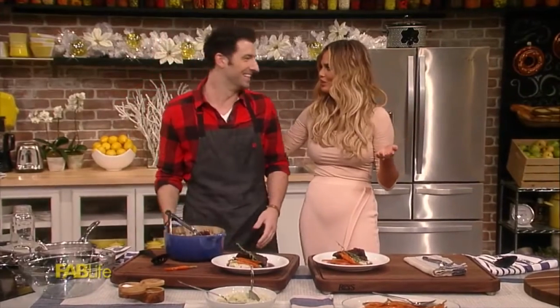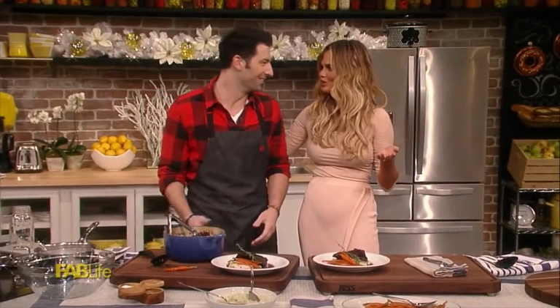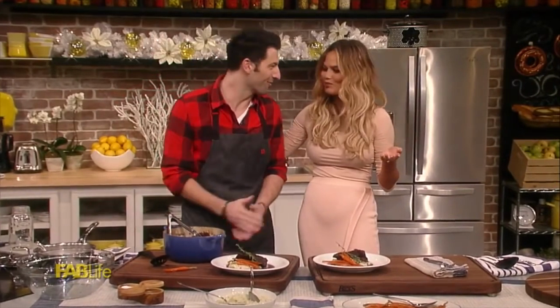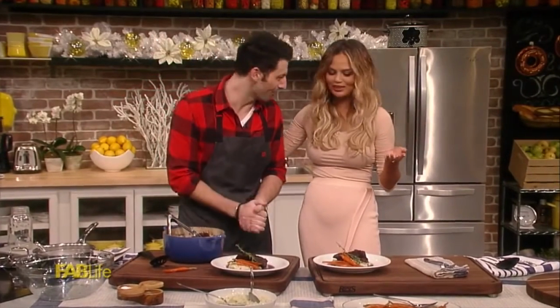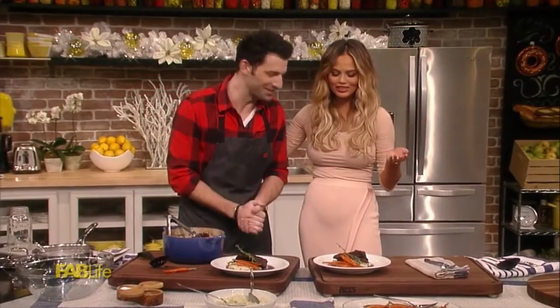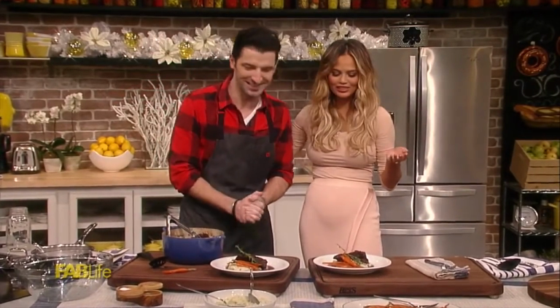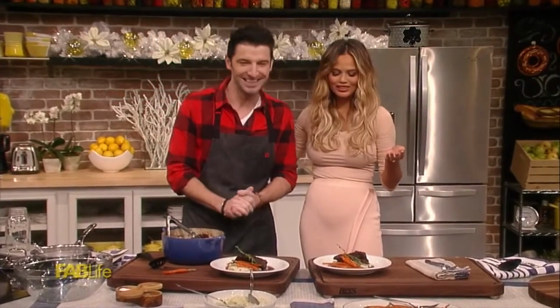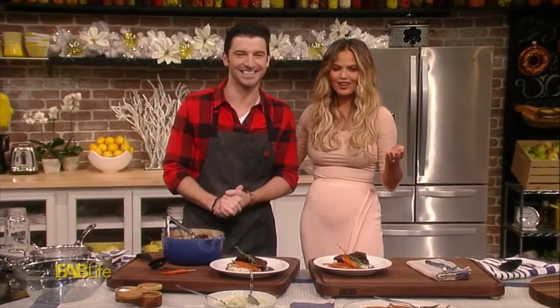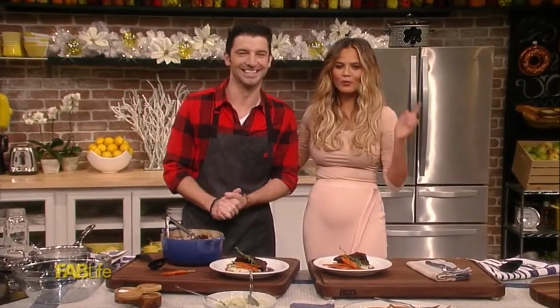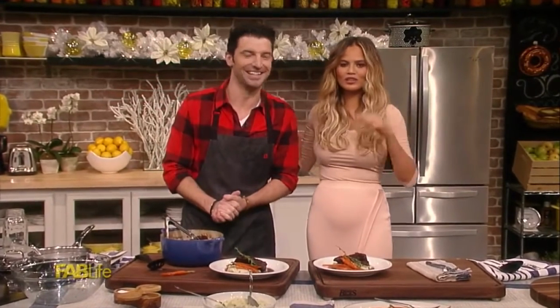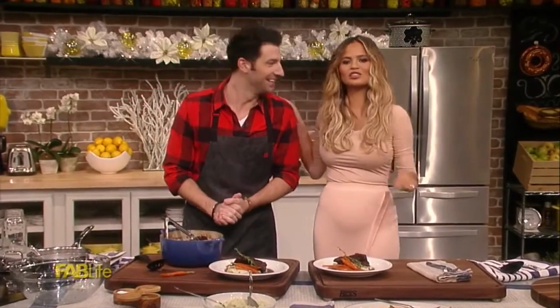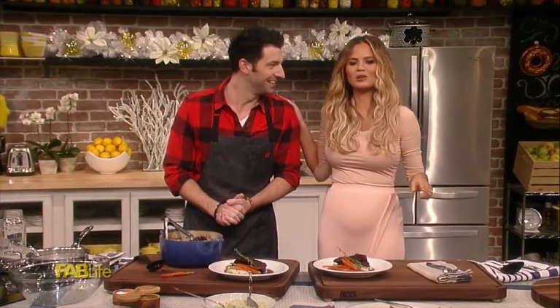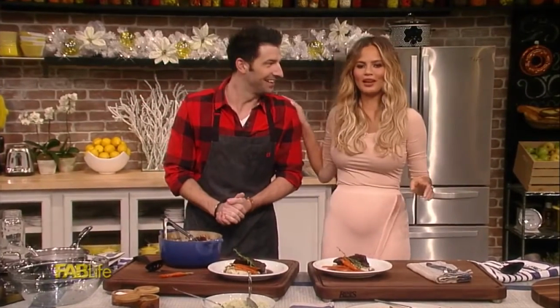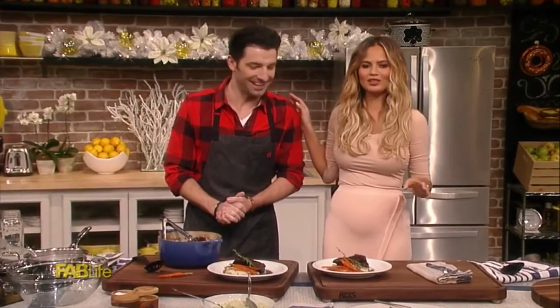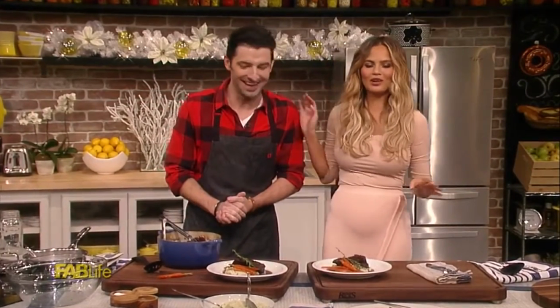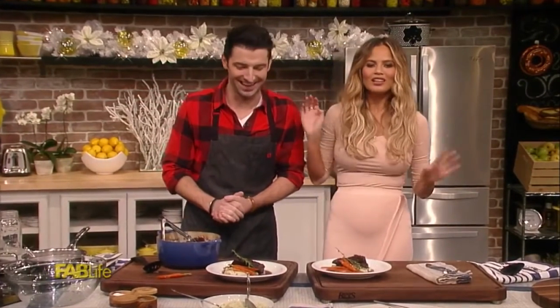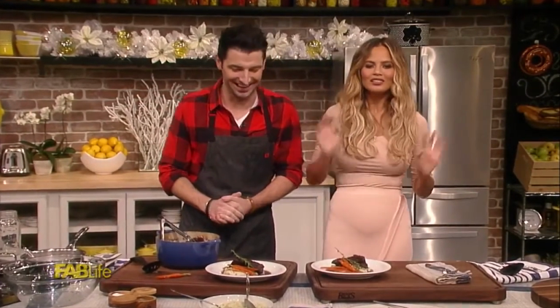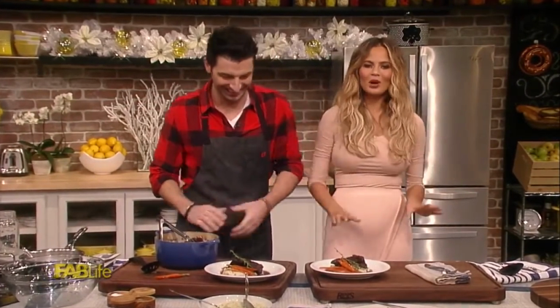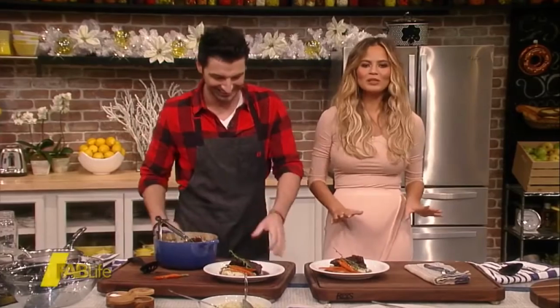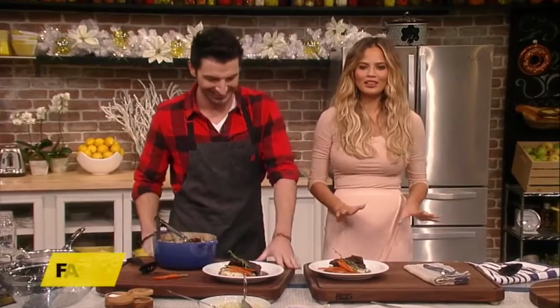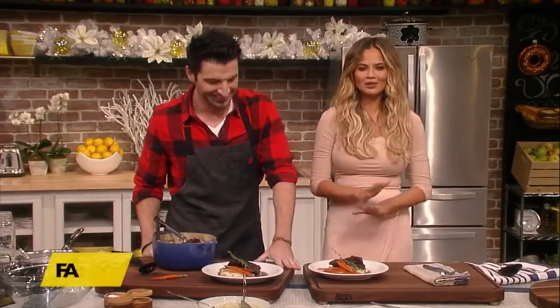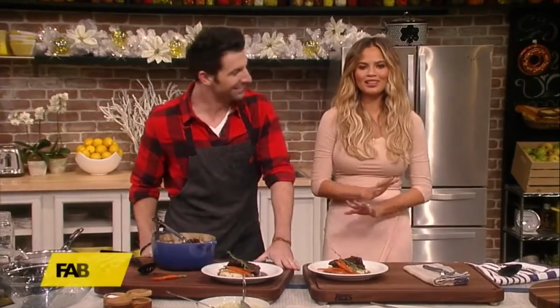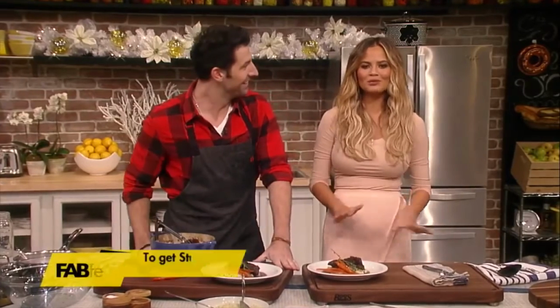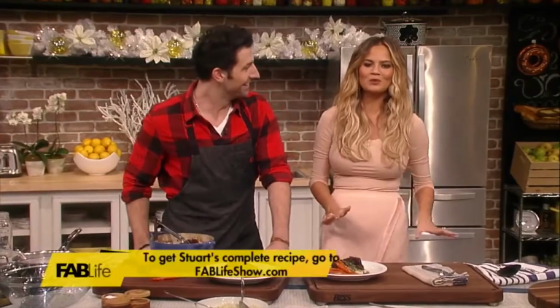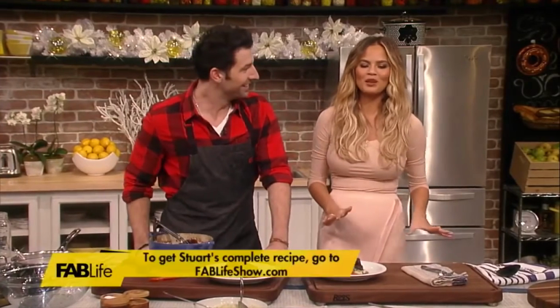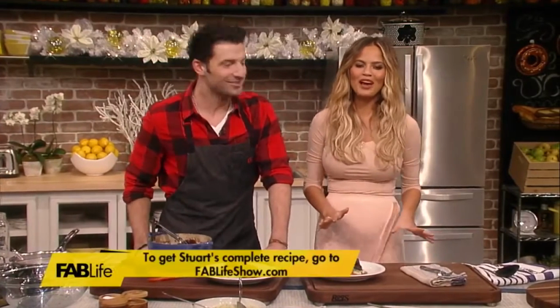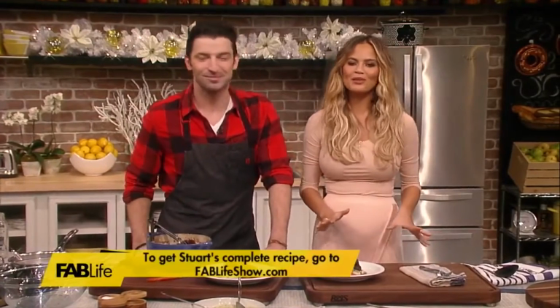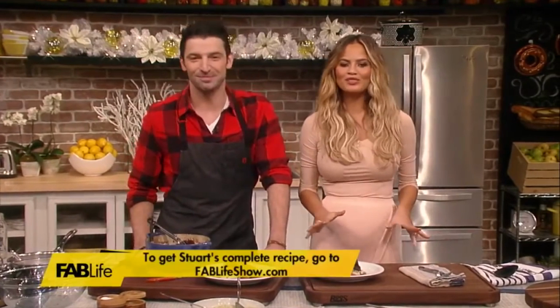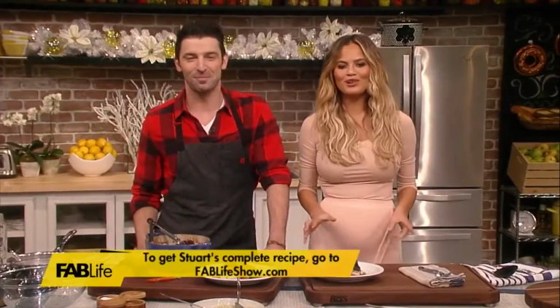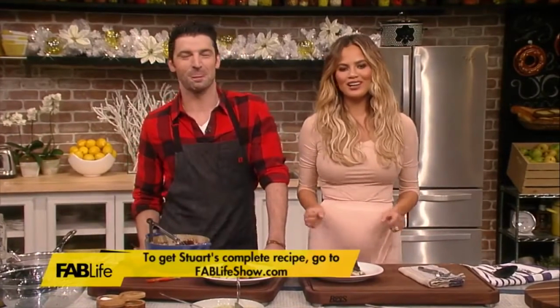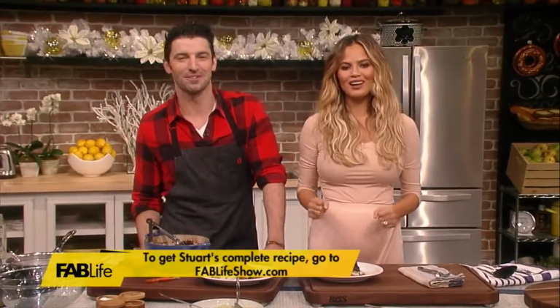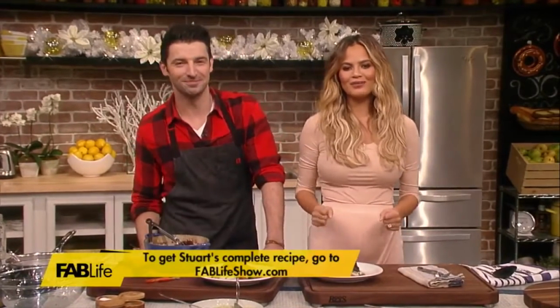Thank you so much. I'm bringing this to the back, so don't be jealous. You can get this recipe on fablifeshow.com.